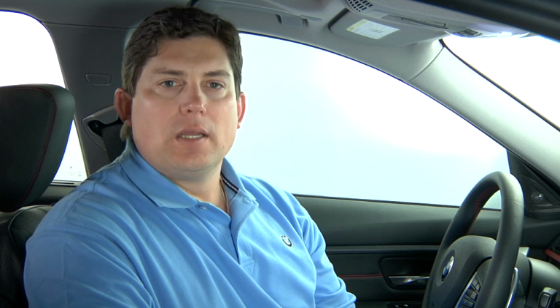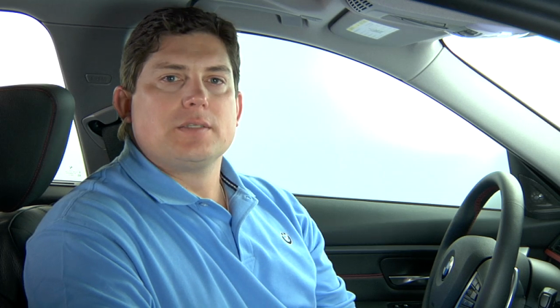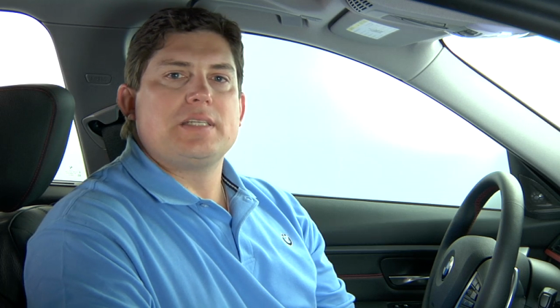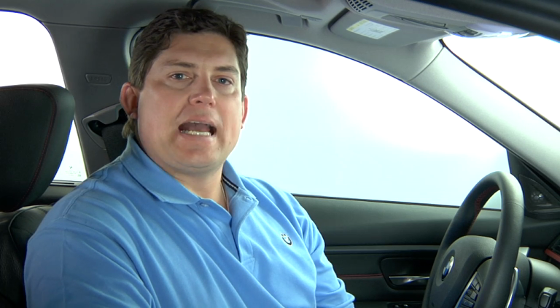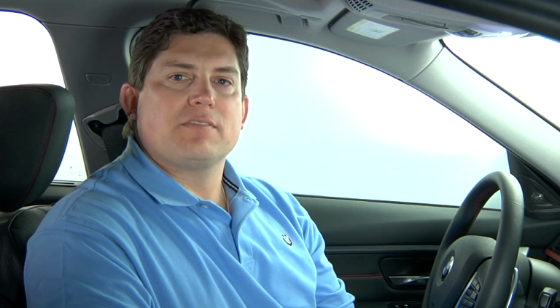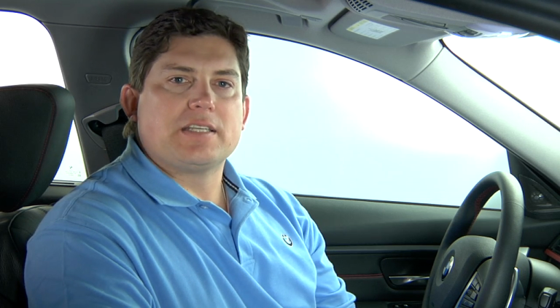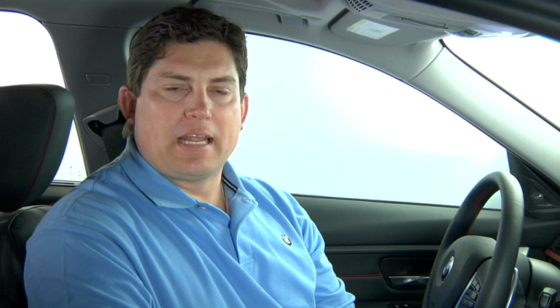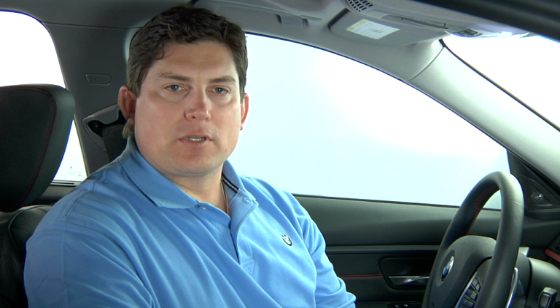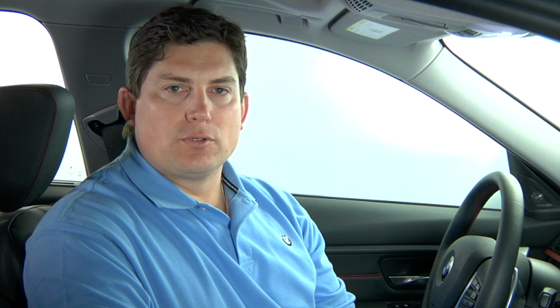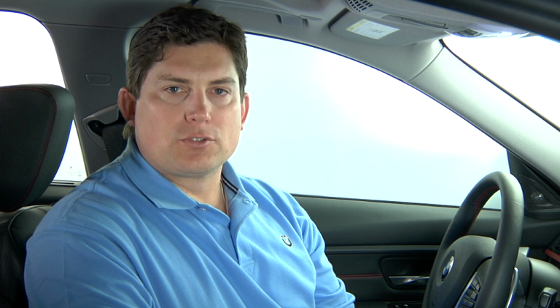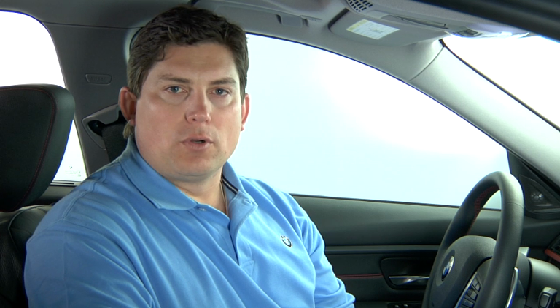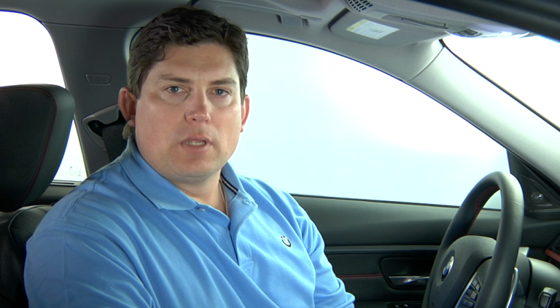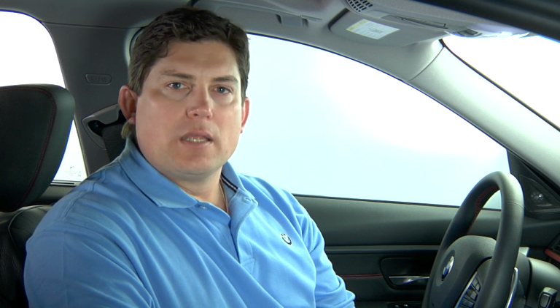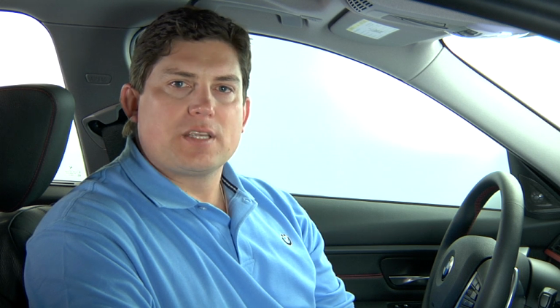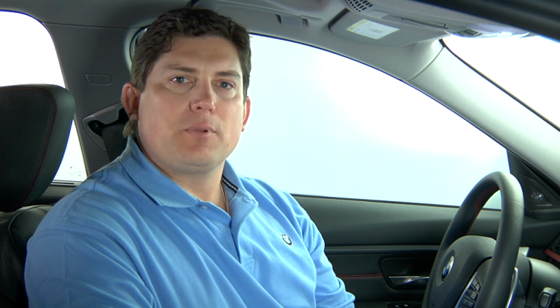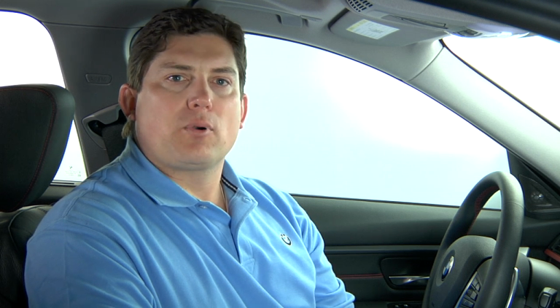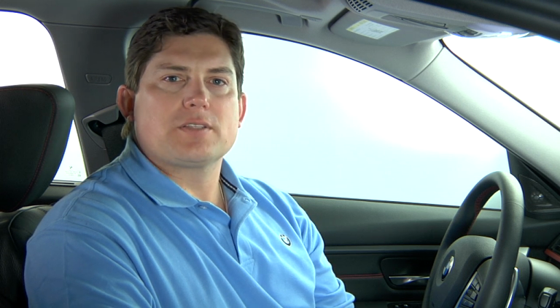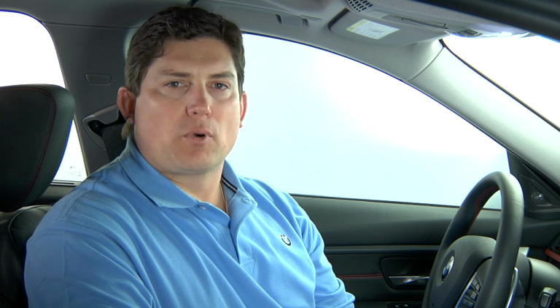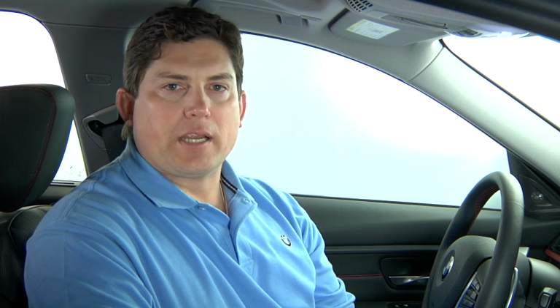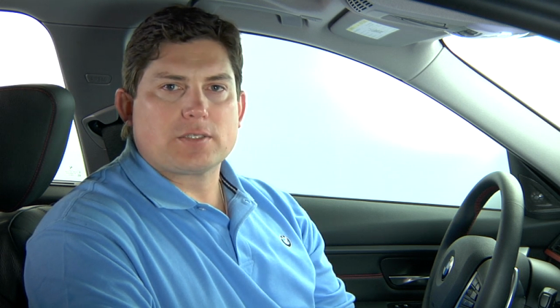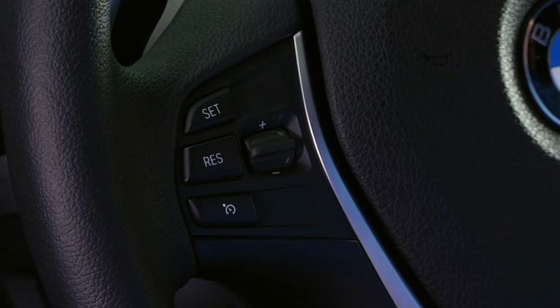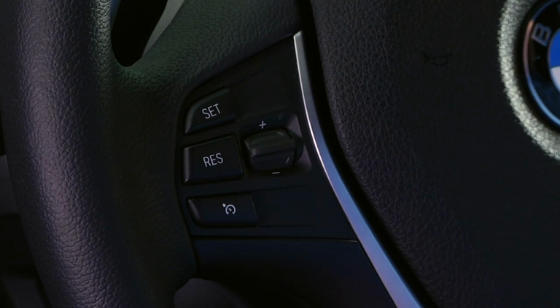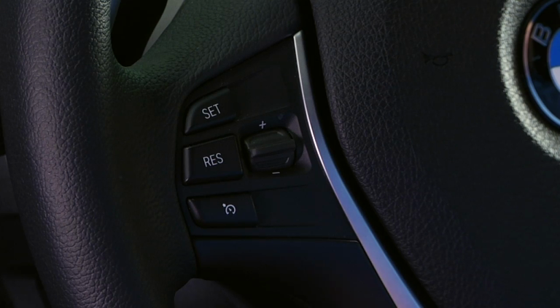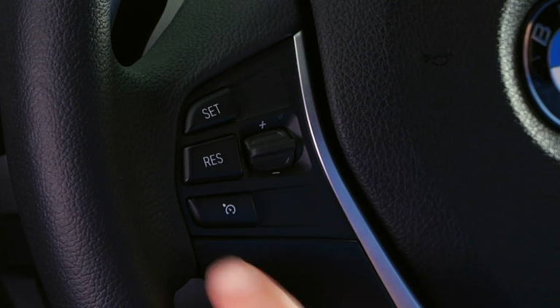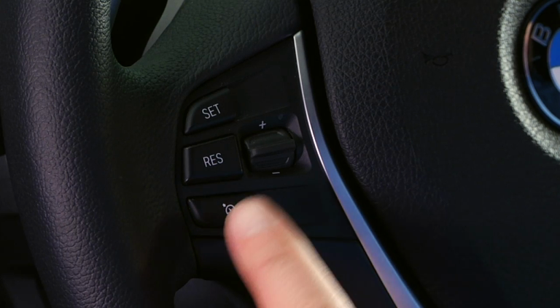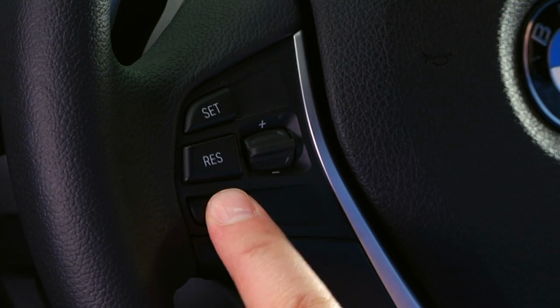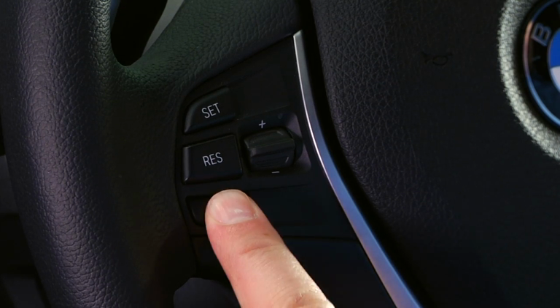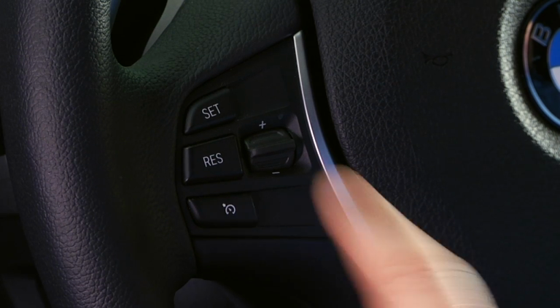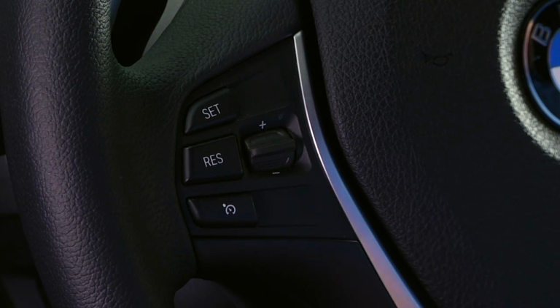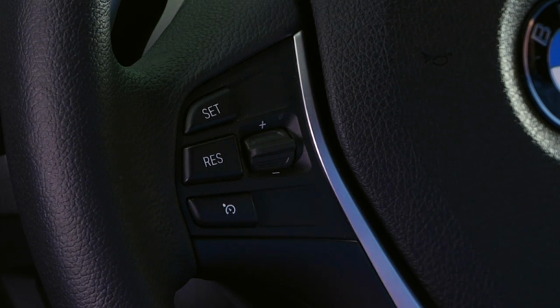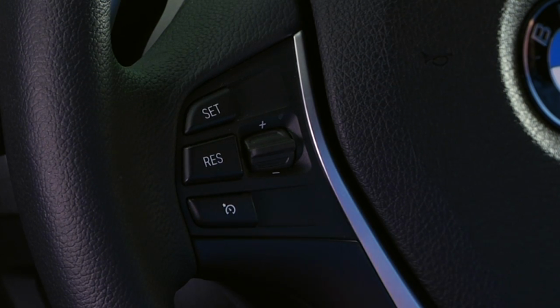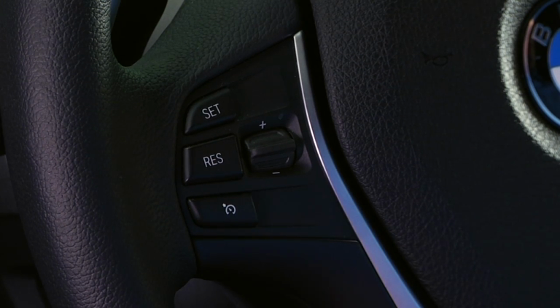To deactivate Dynamic Cruise Control, simply press the brakes or push the bottom button on the steering wheel.